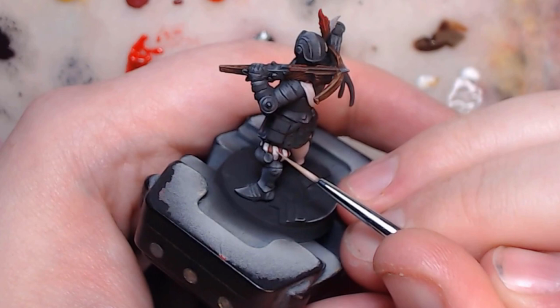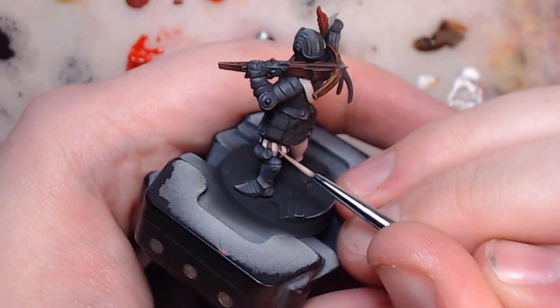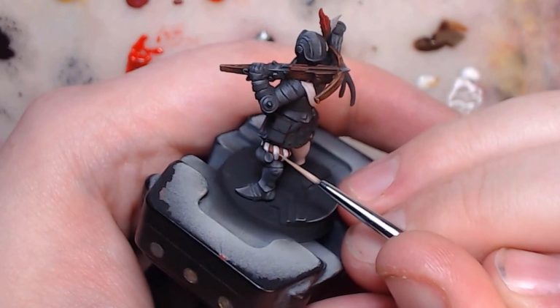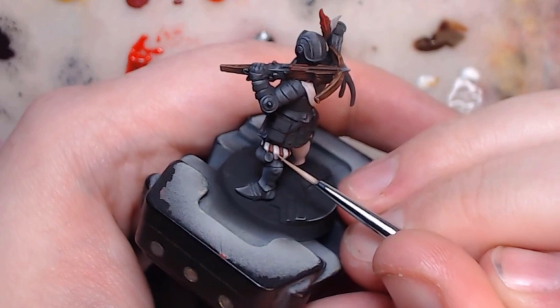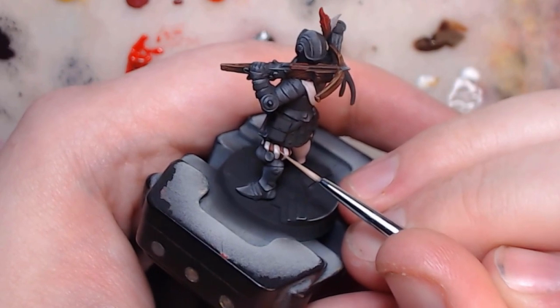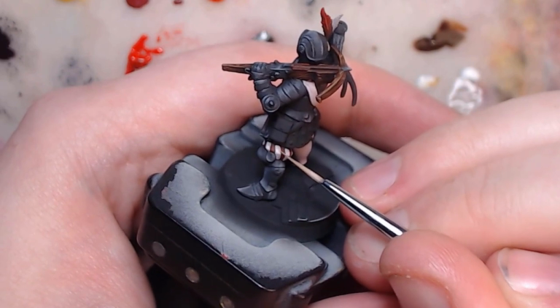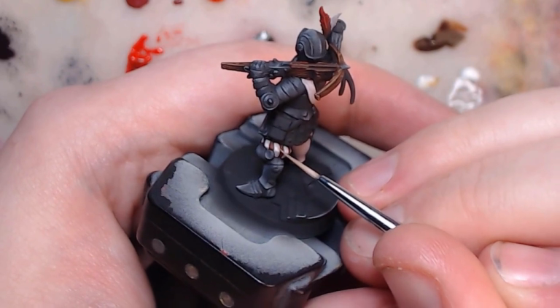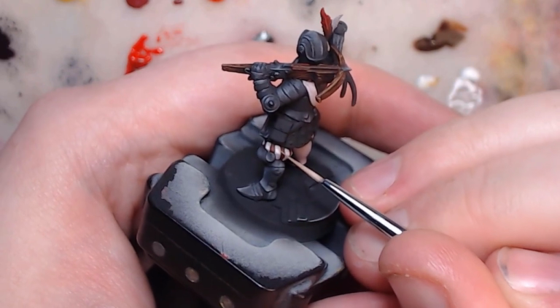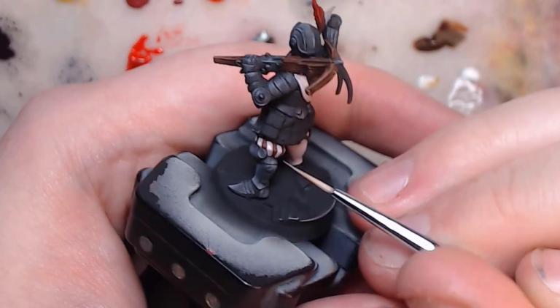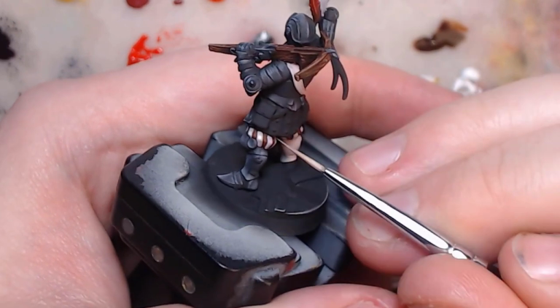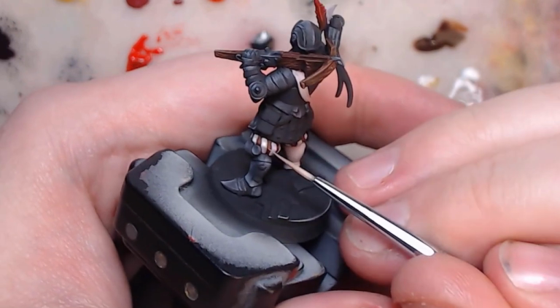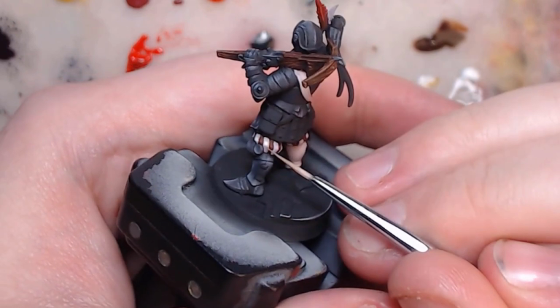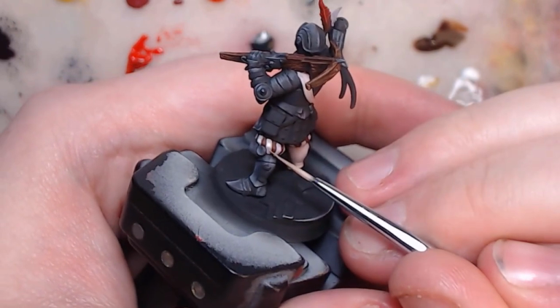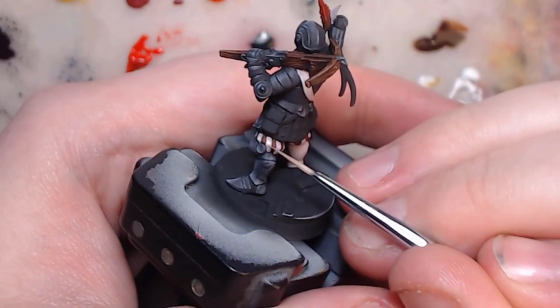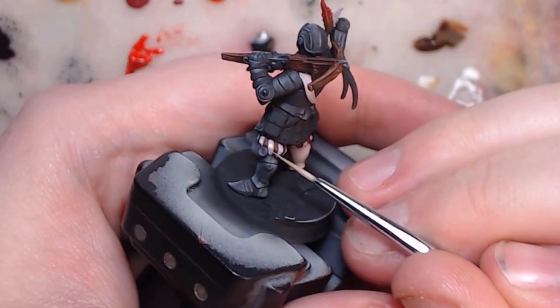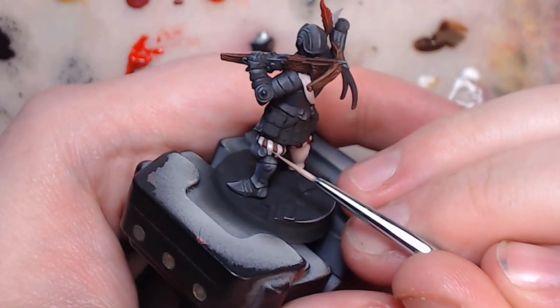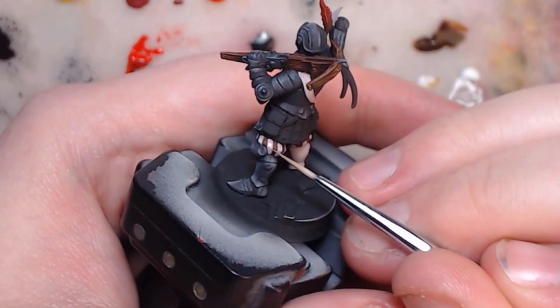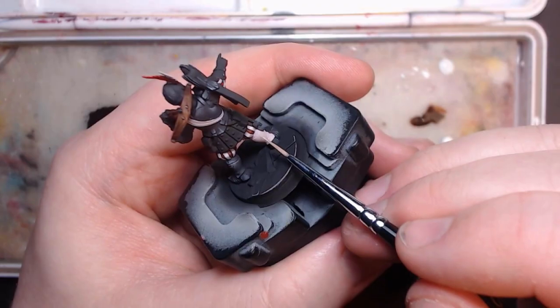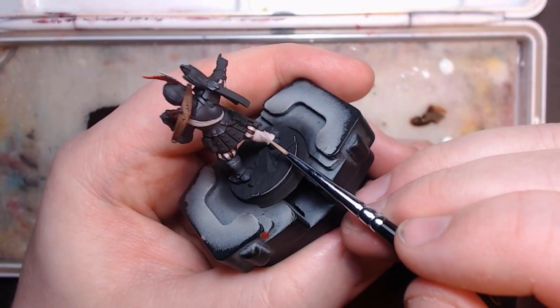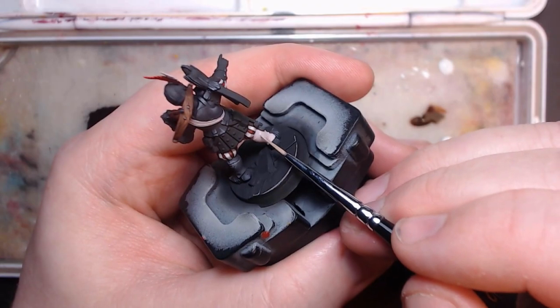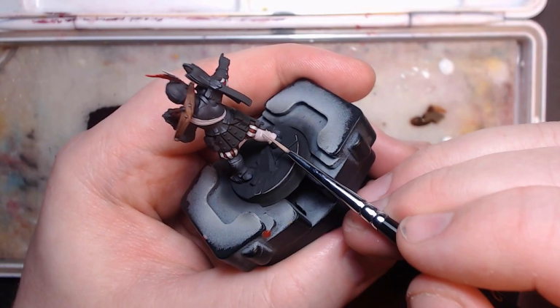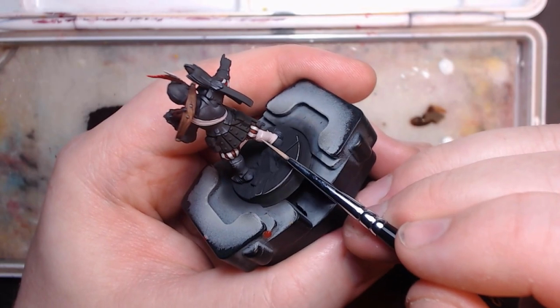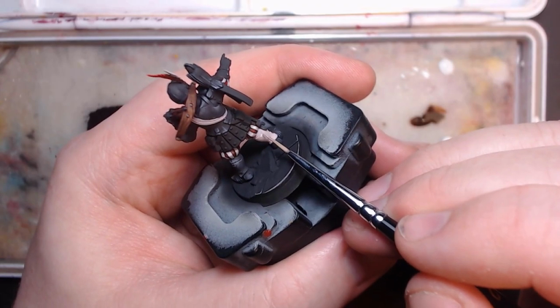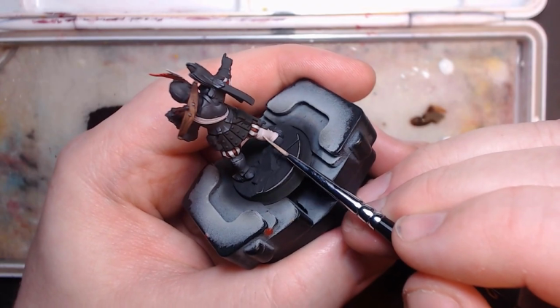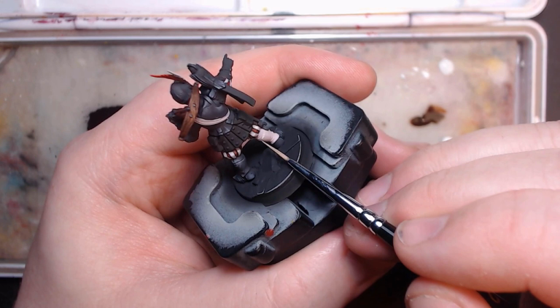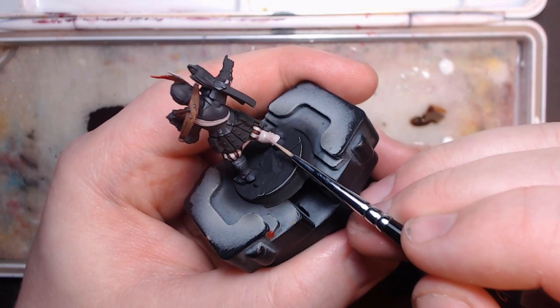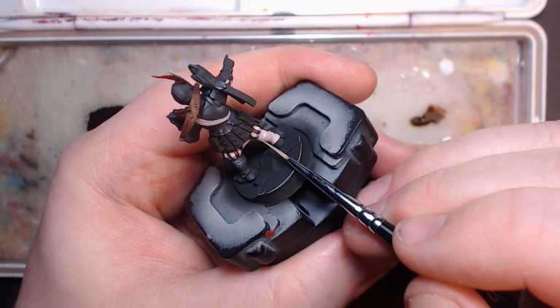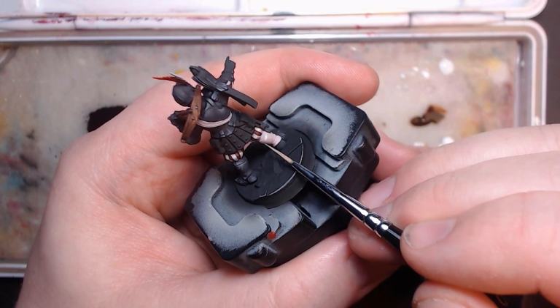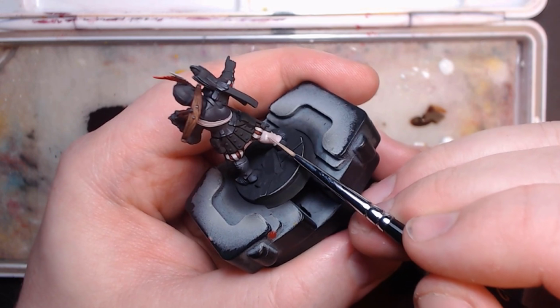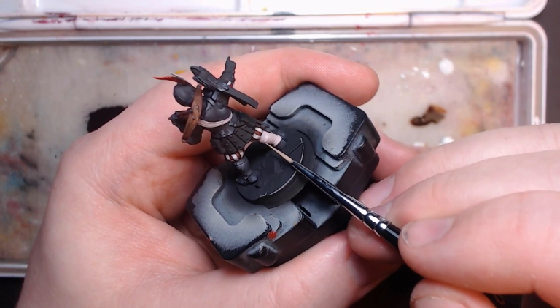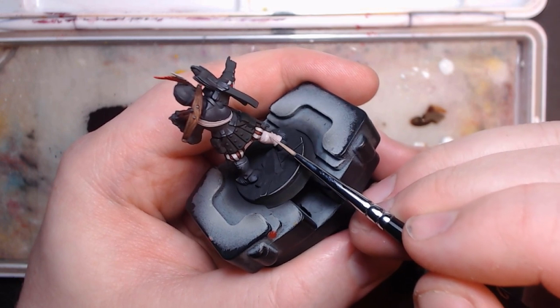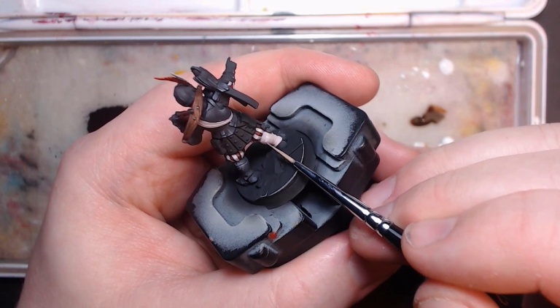It's just pulling the thinned off-white to the edges where the frills are sharpest. For the cloth parts, I just follow the folds and paint lines along them.